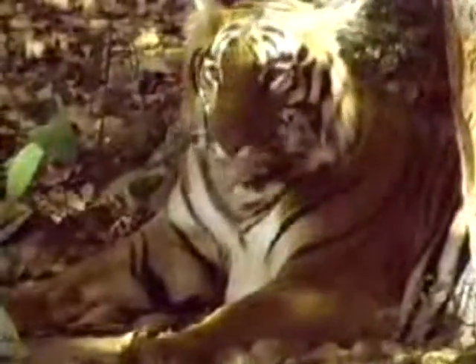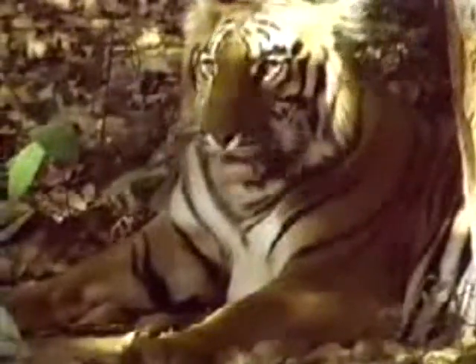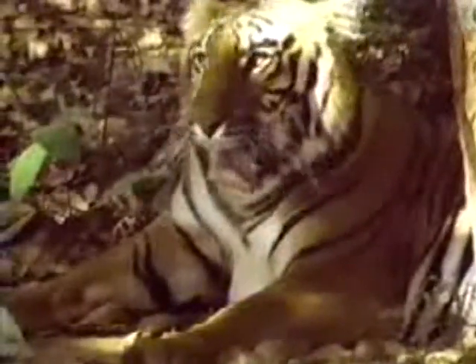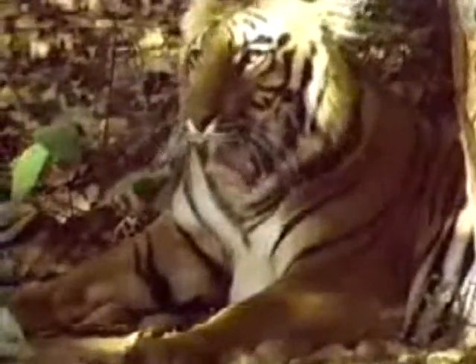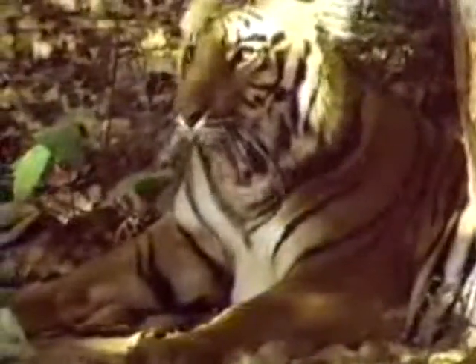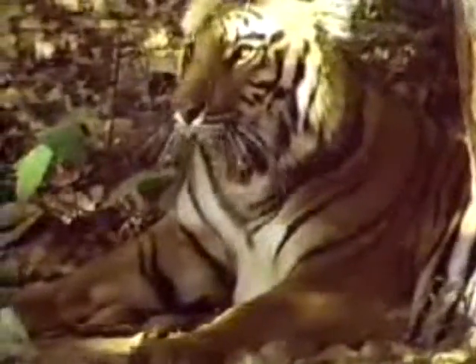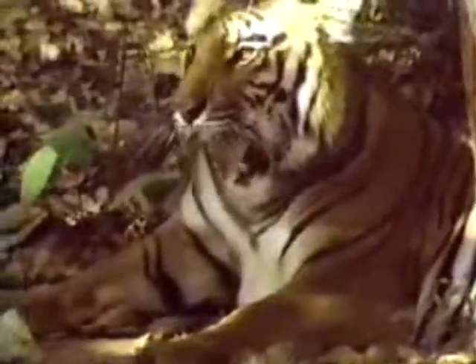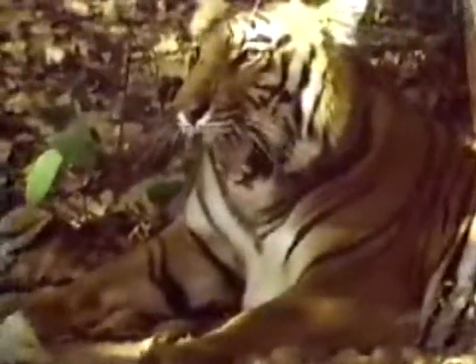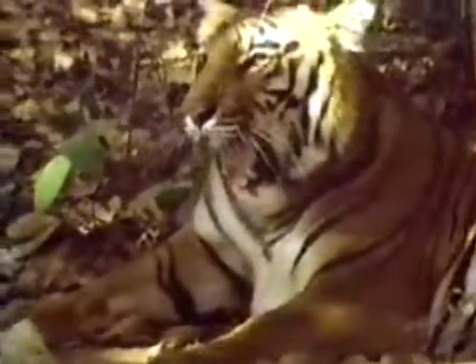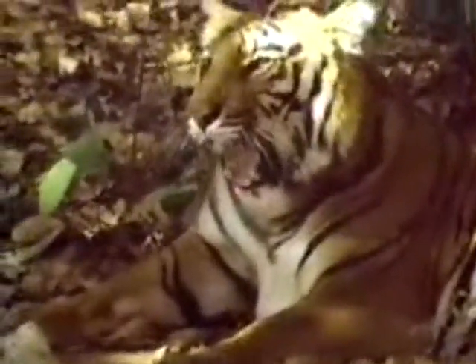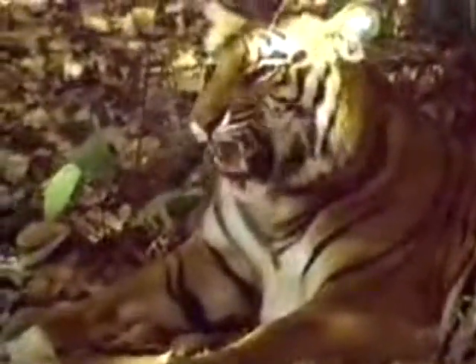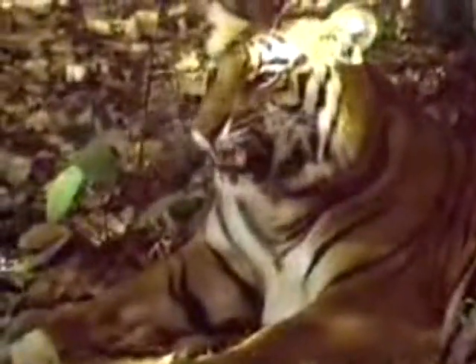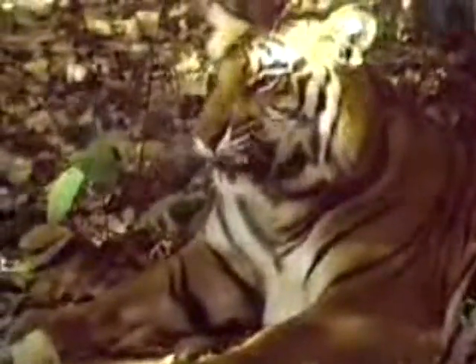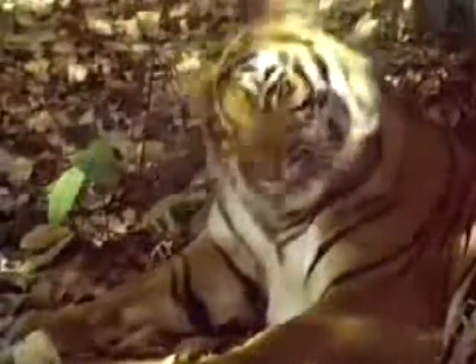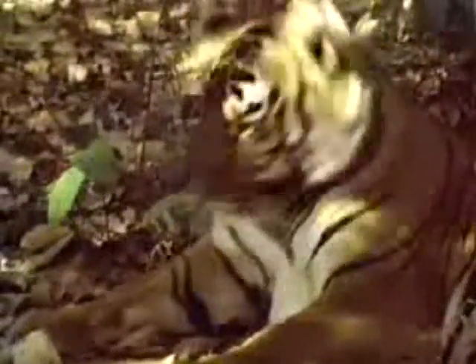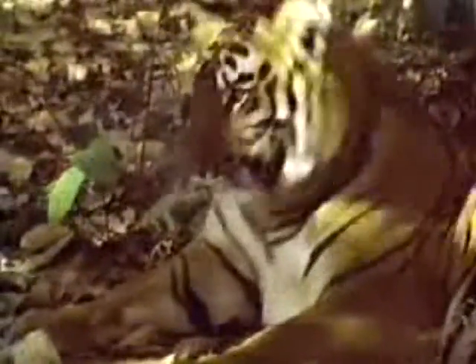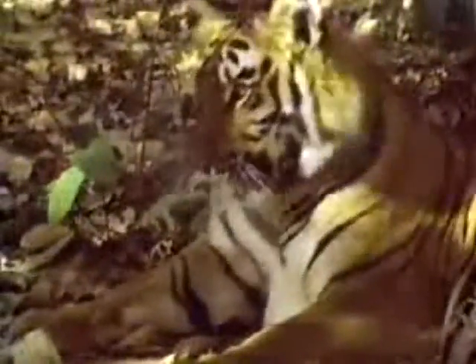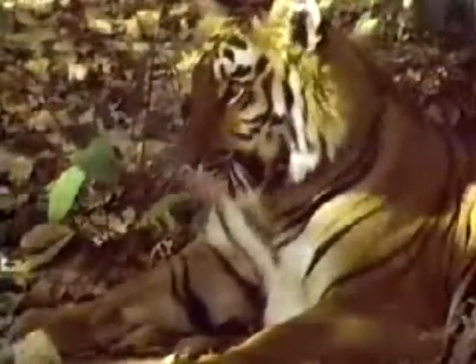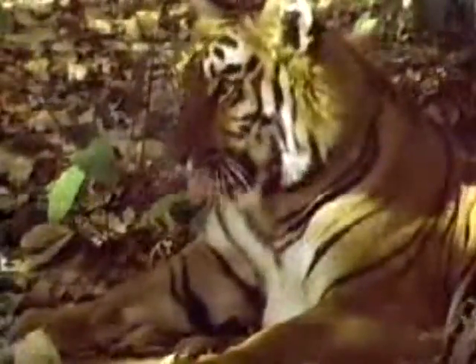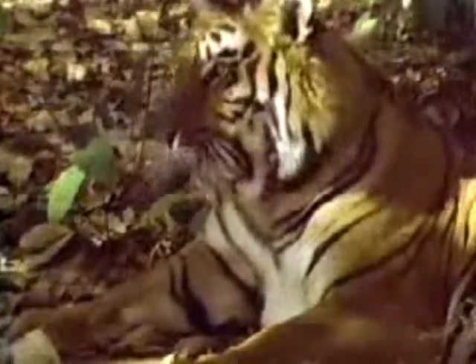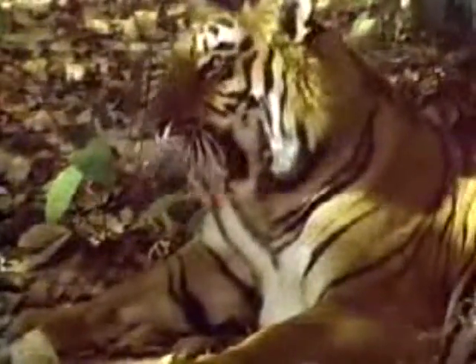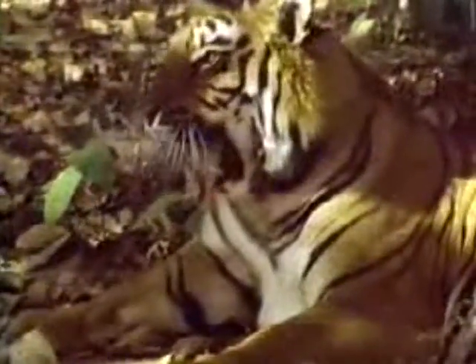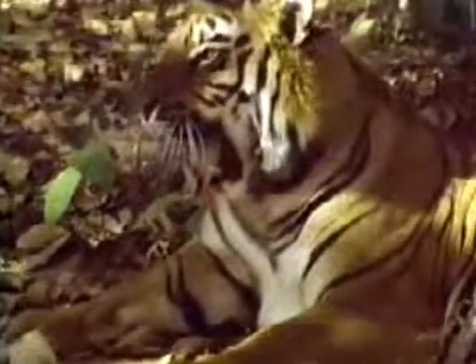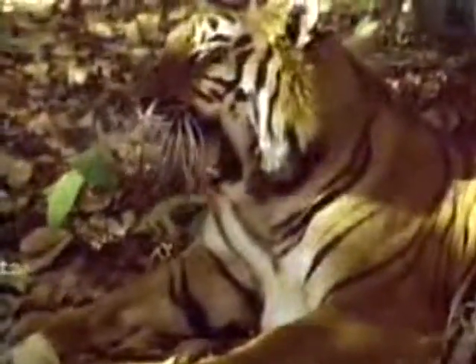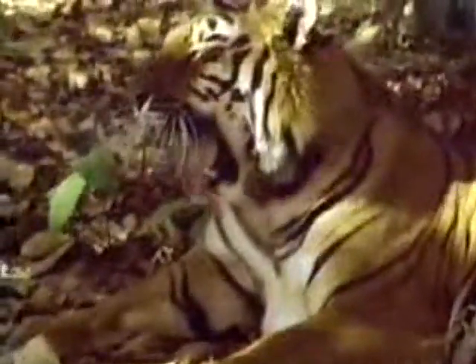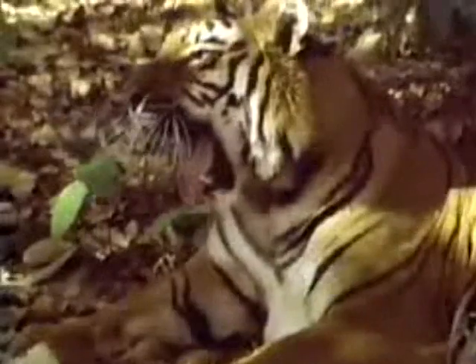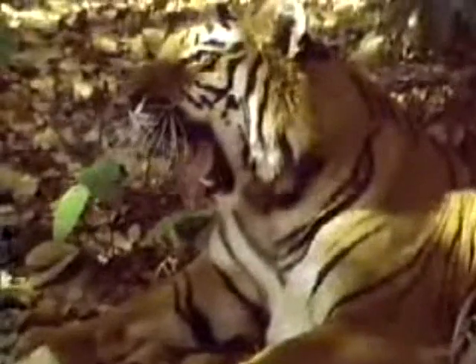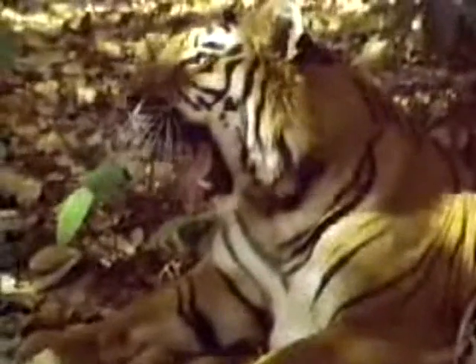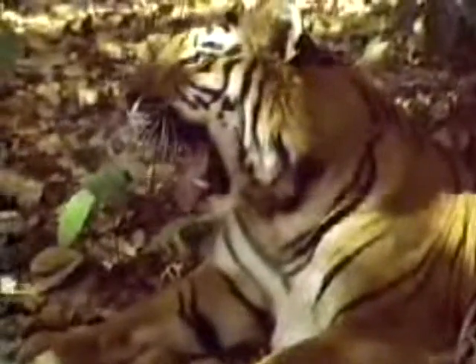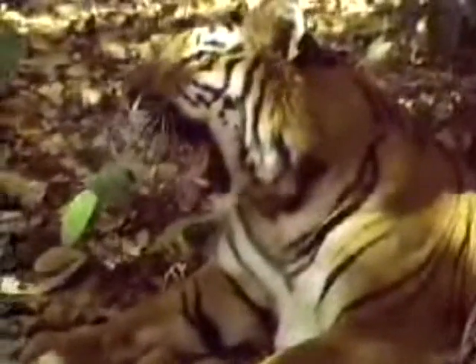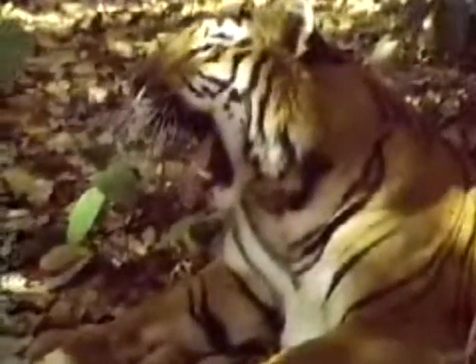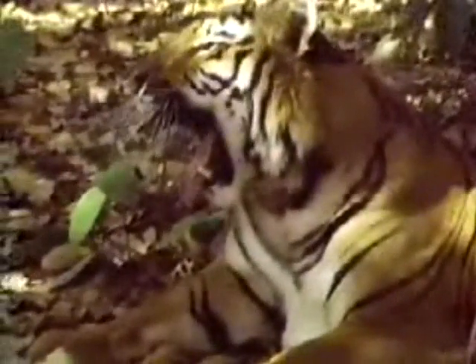In general, they keep to their home ranges, which may cover as much as 25 square miles.